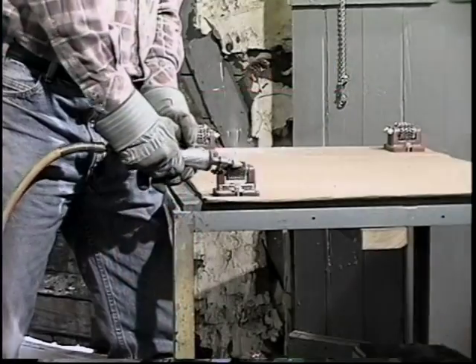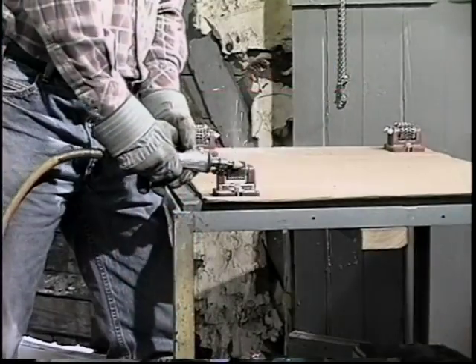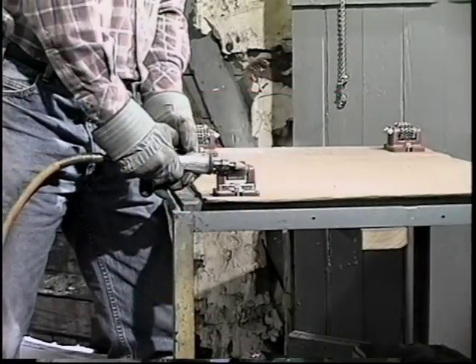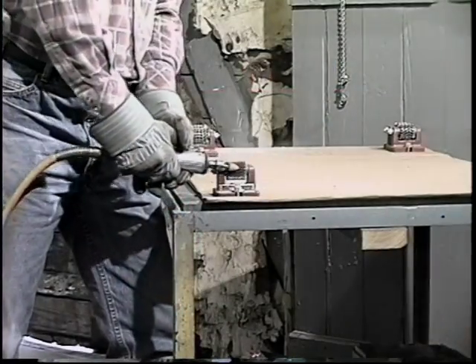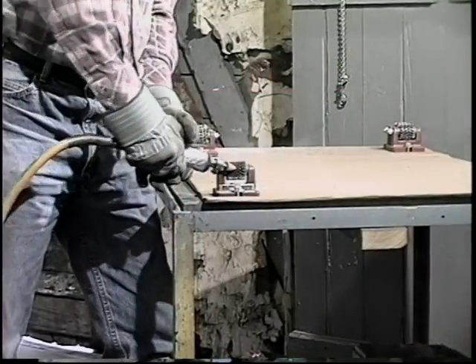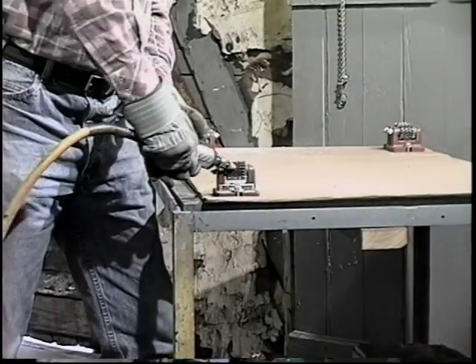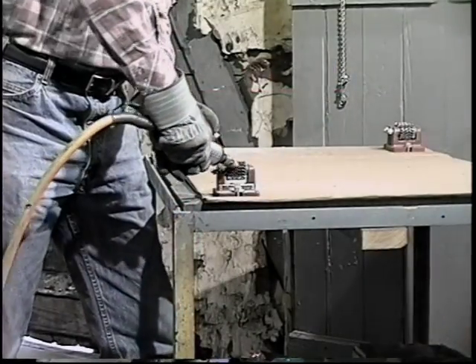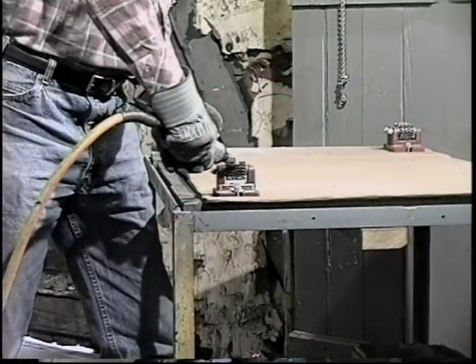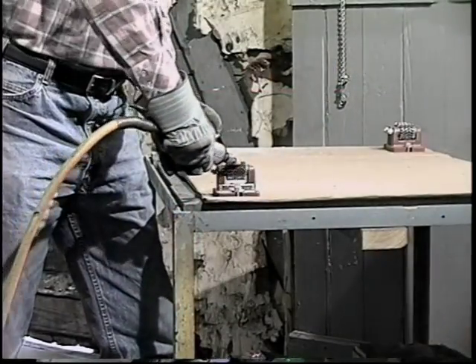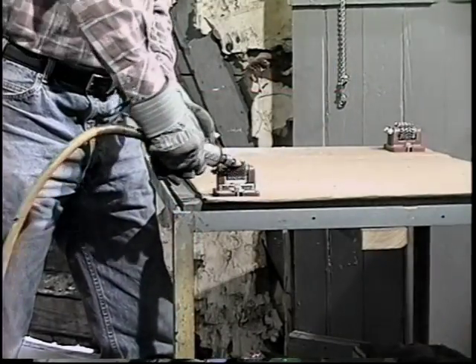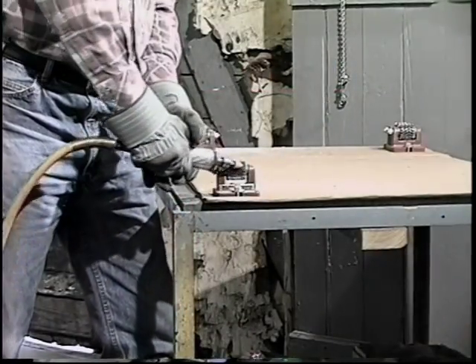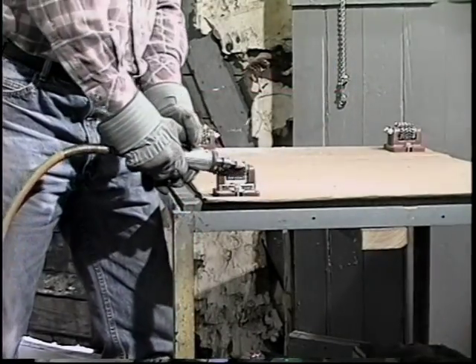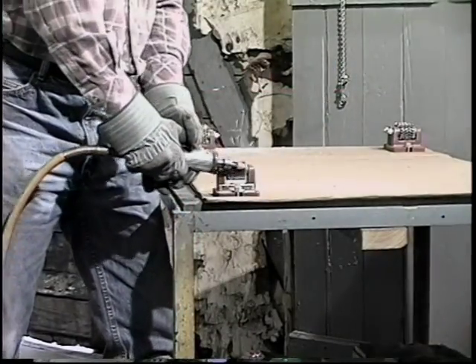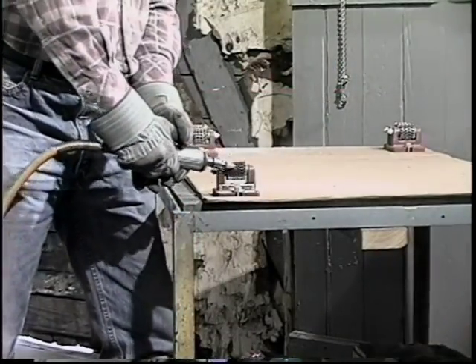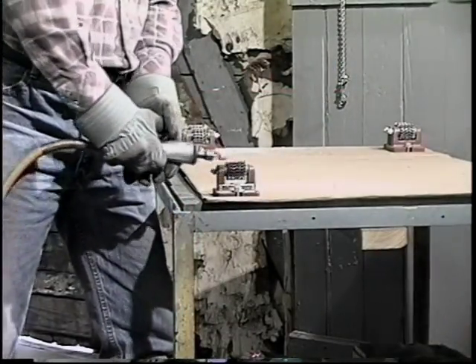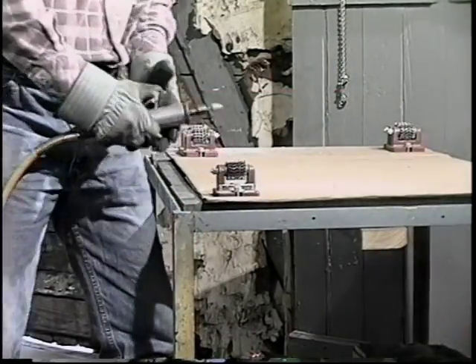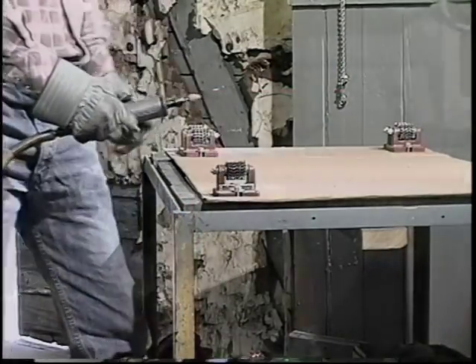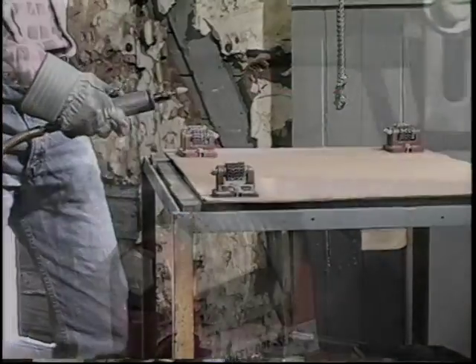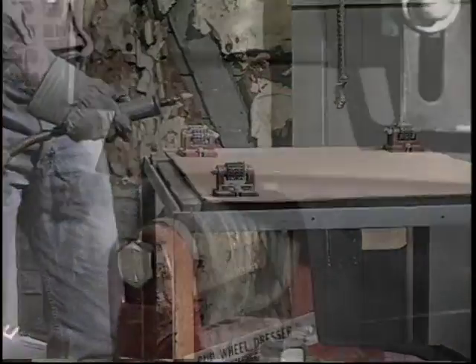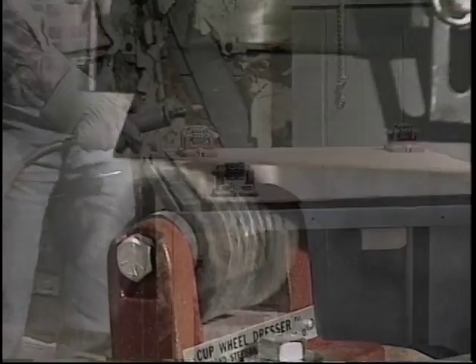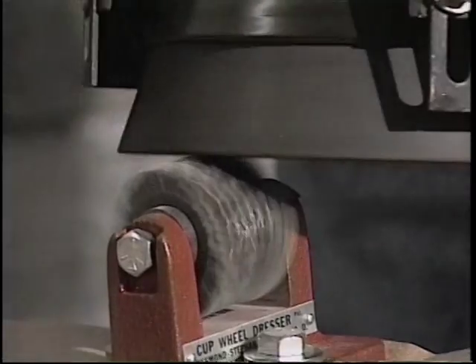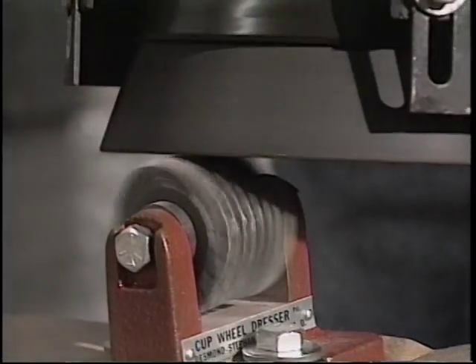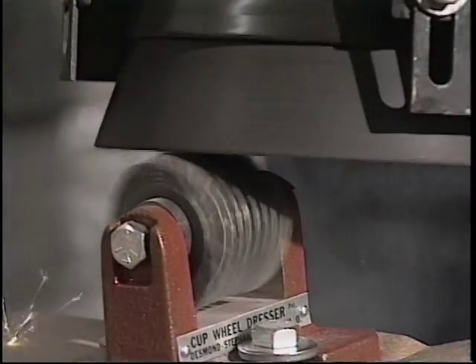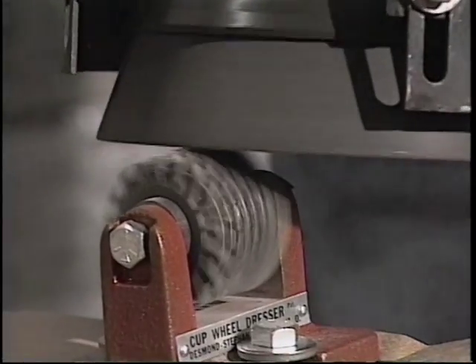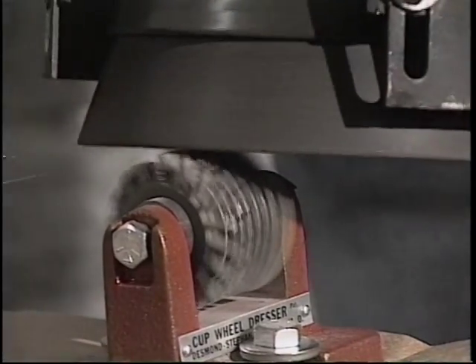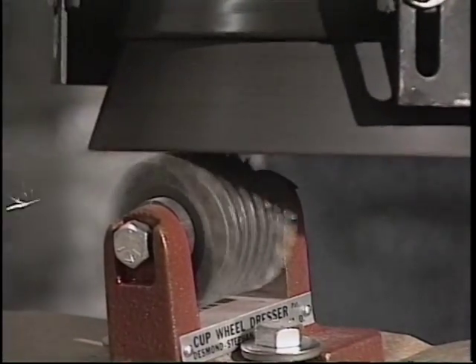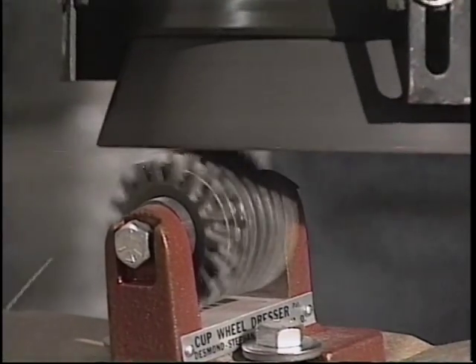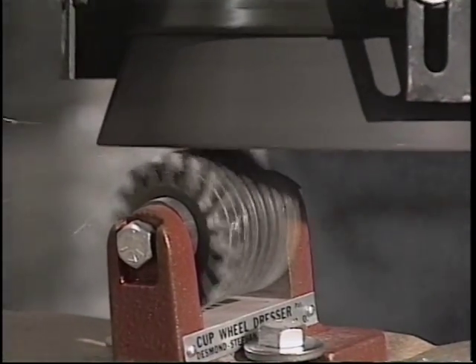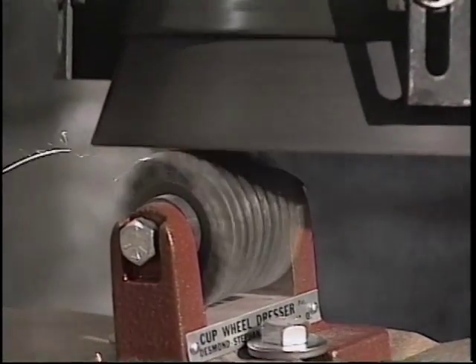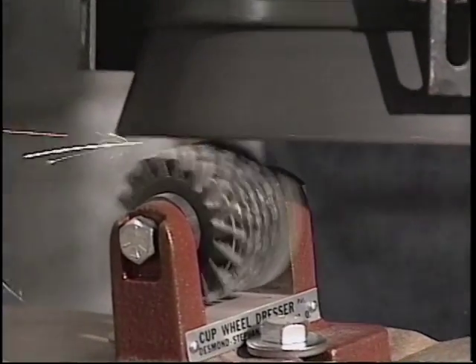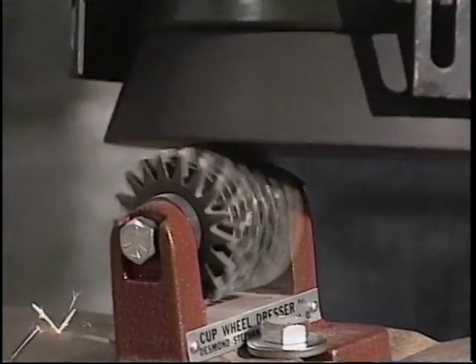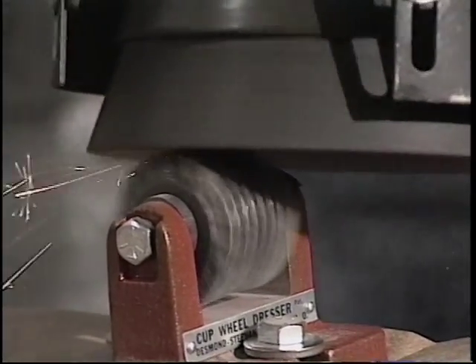This video will help you do a better job by explaining the benefits and methods of dressing and truing foundry grinding wheels.